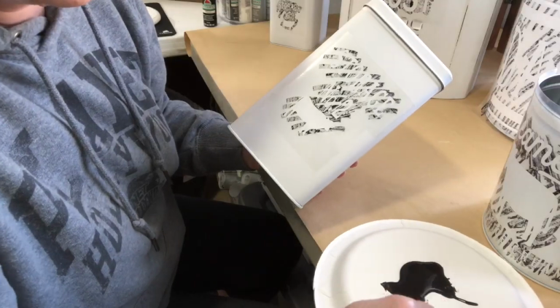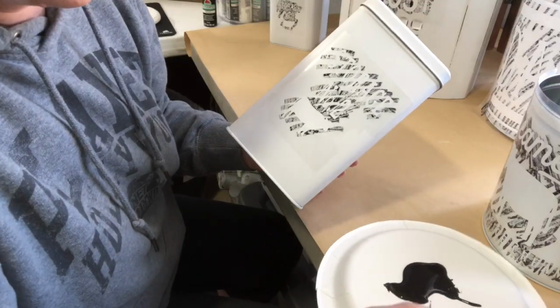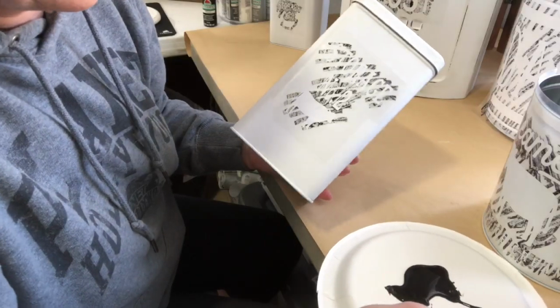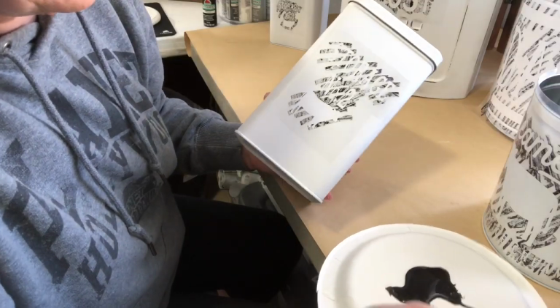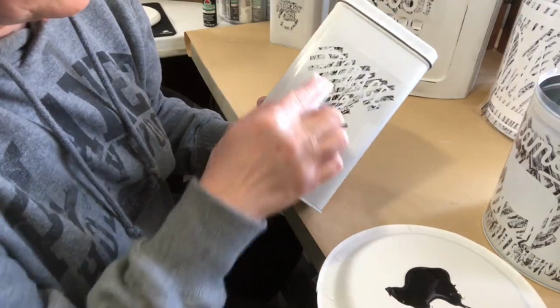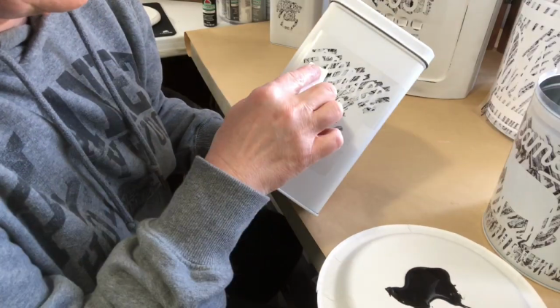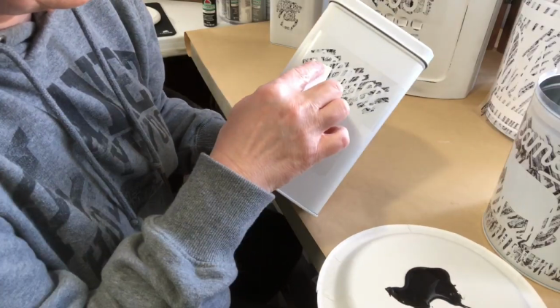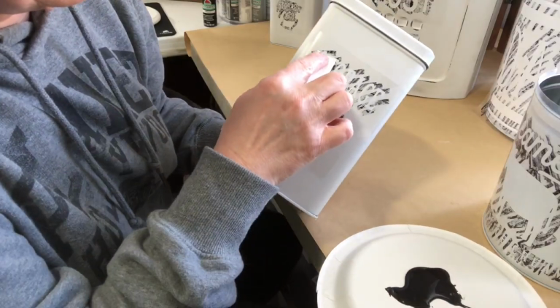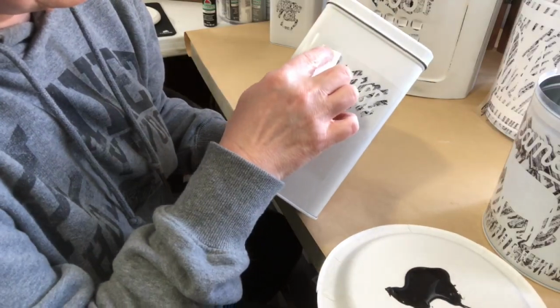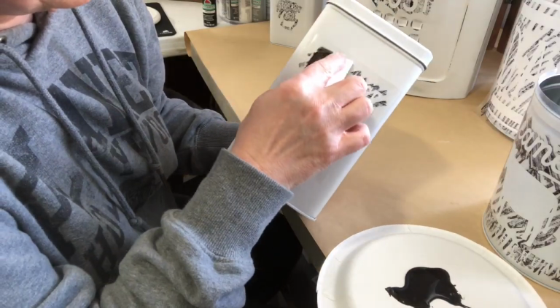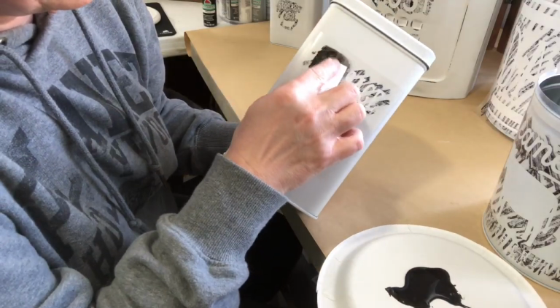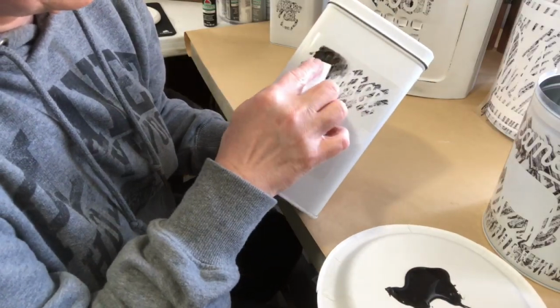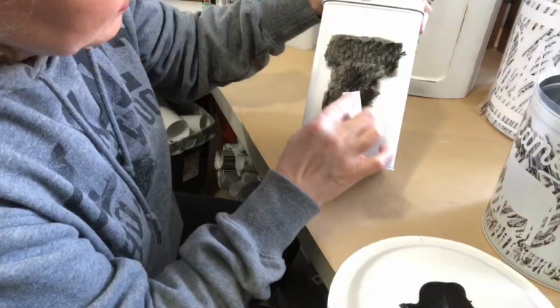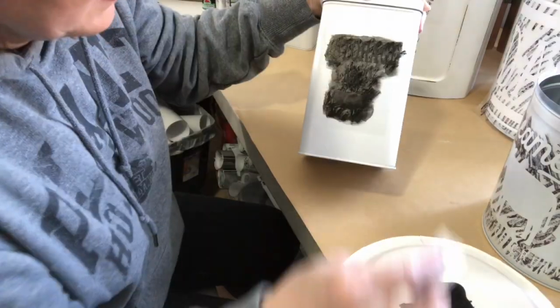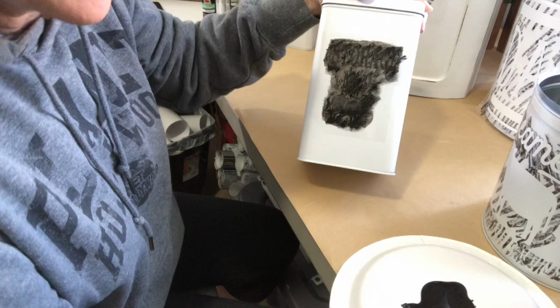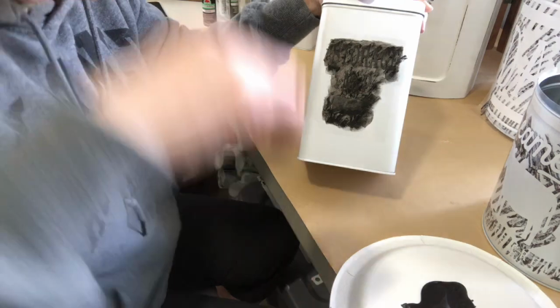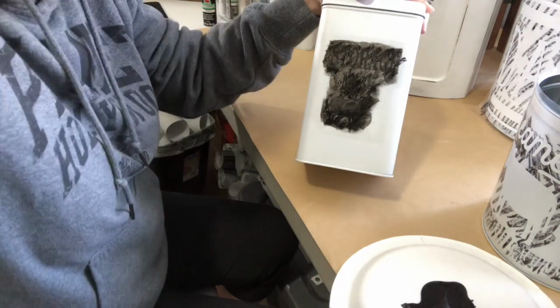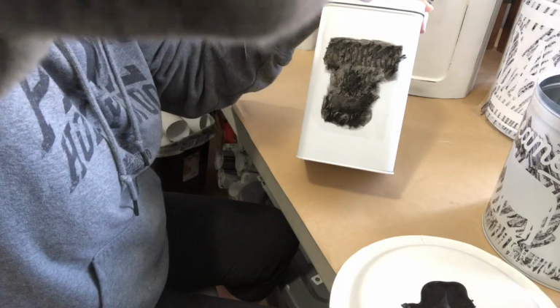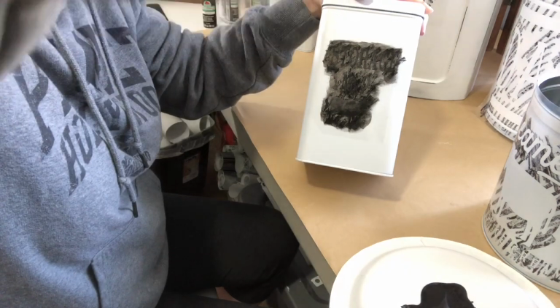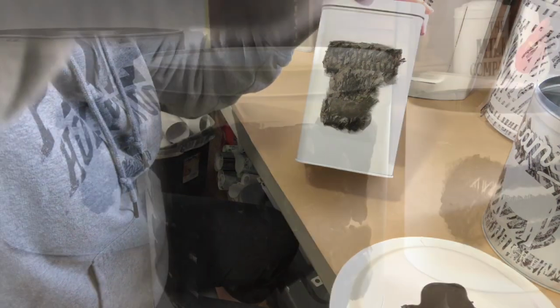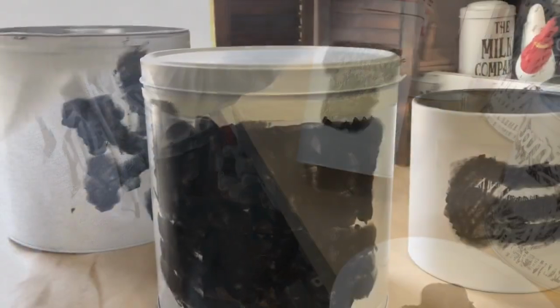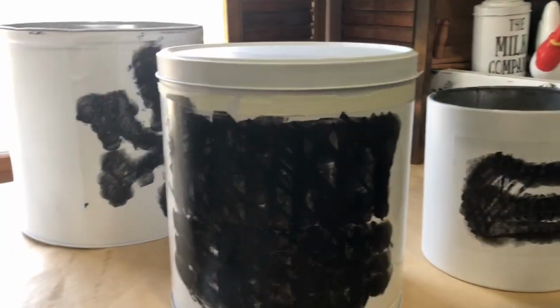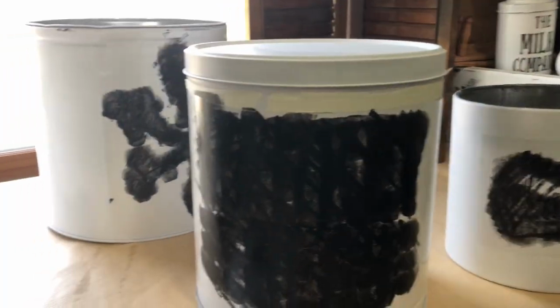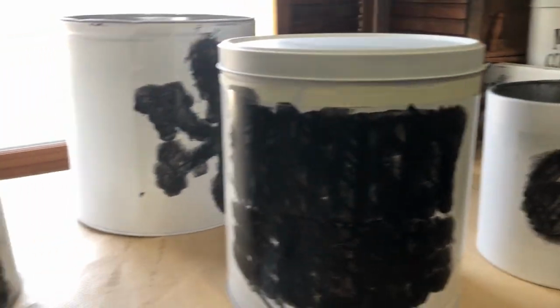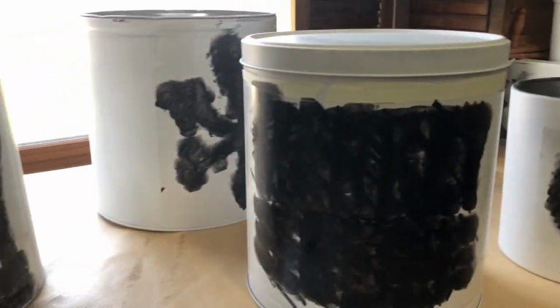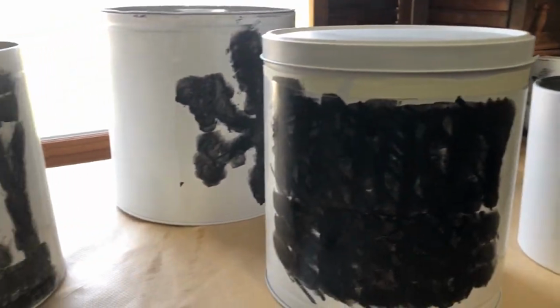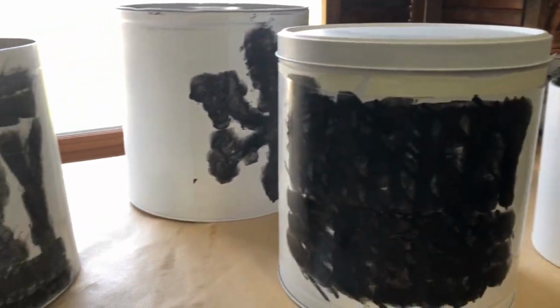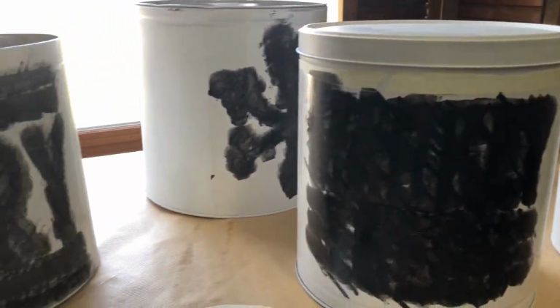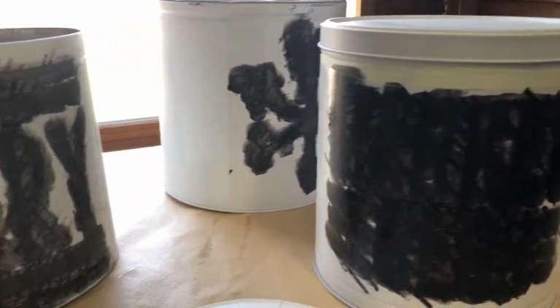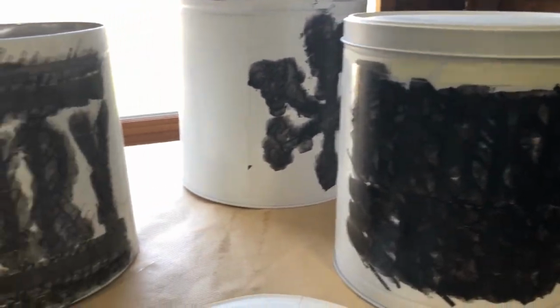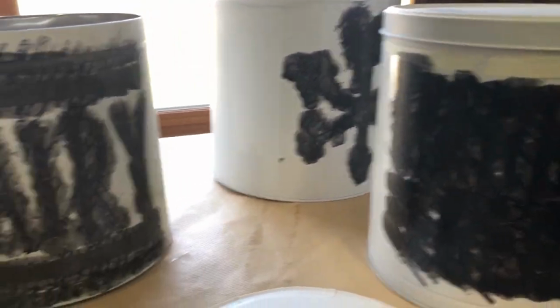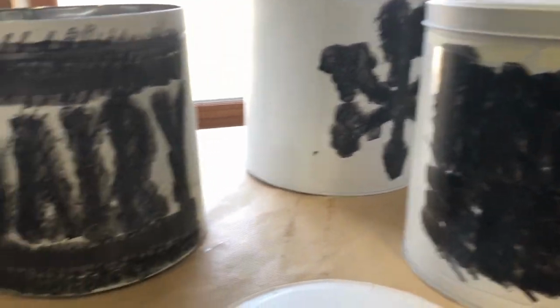I do the same technique on every one of the tins that I'm painting. Here they are all painted up.